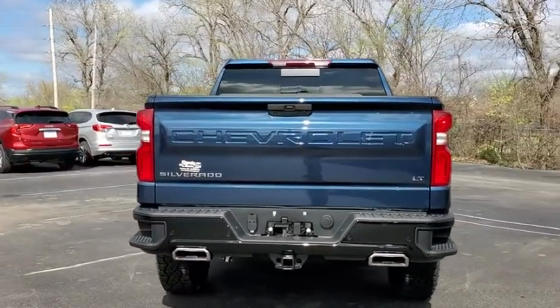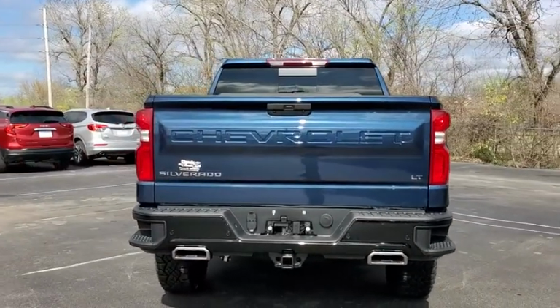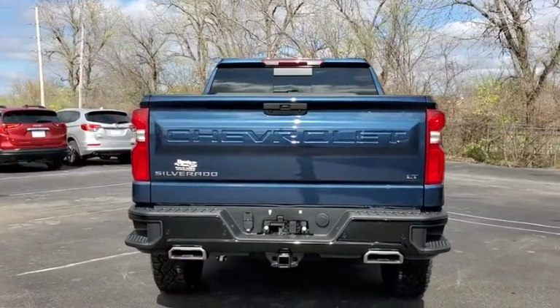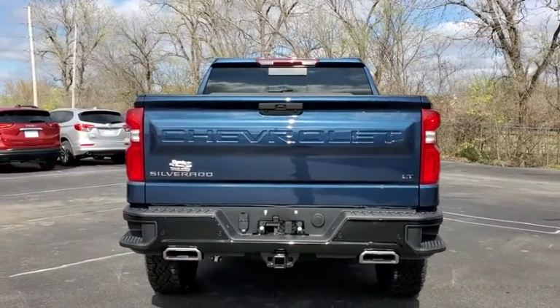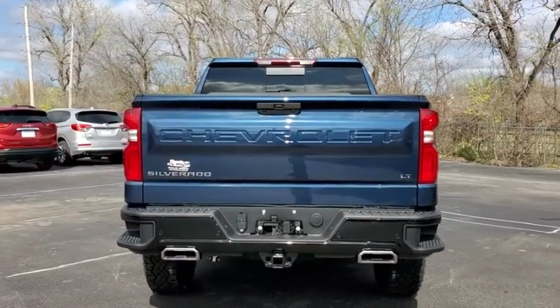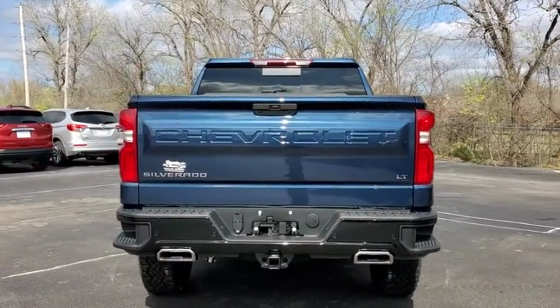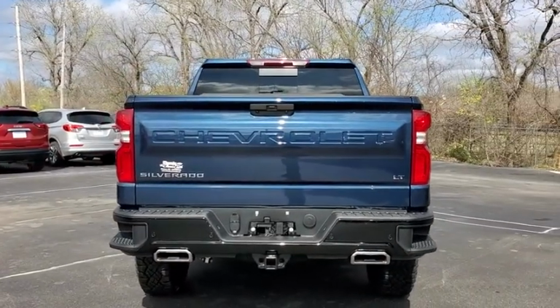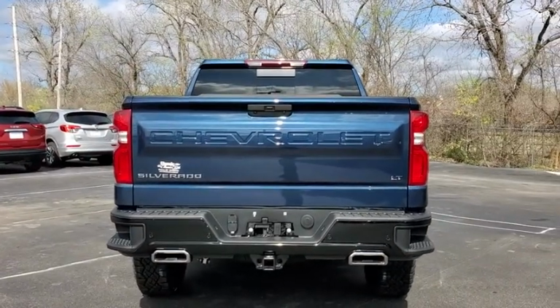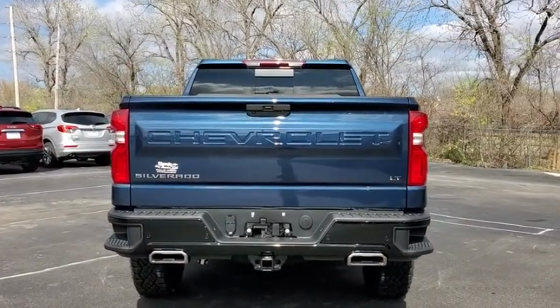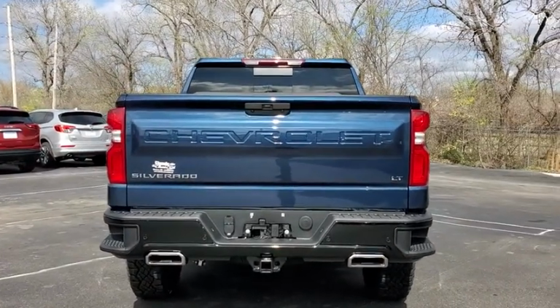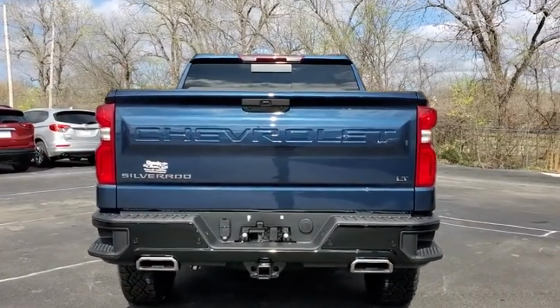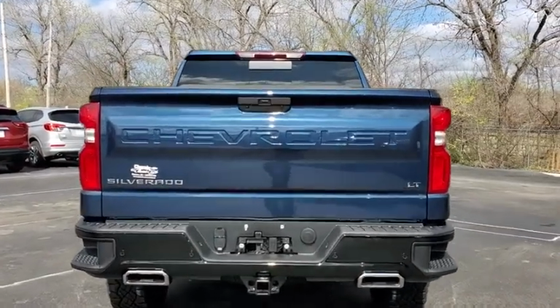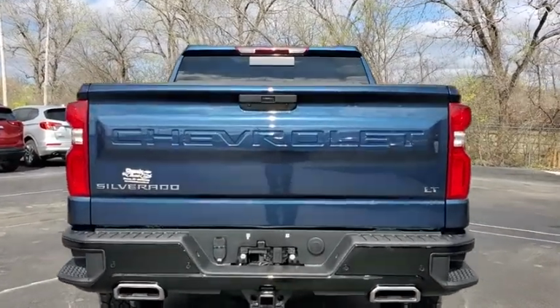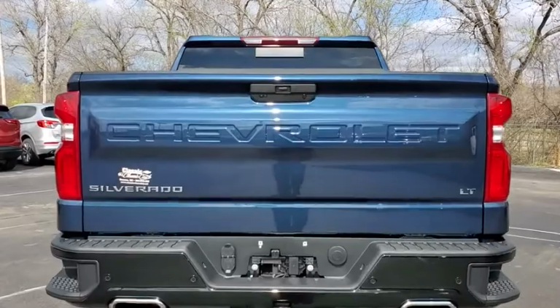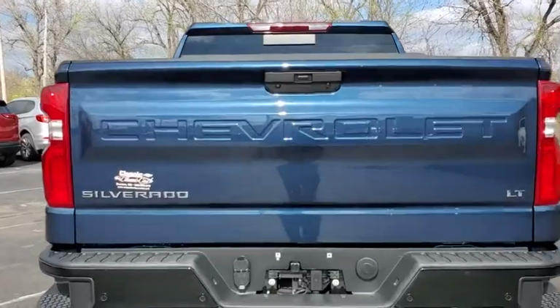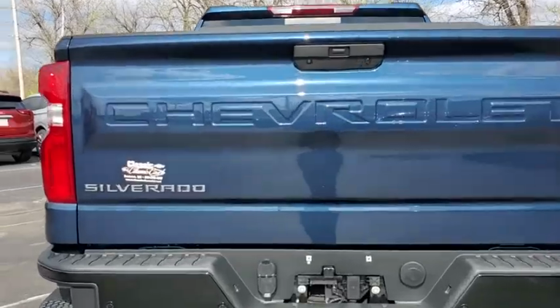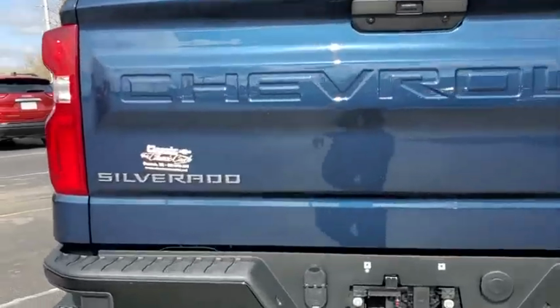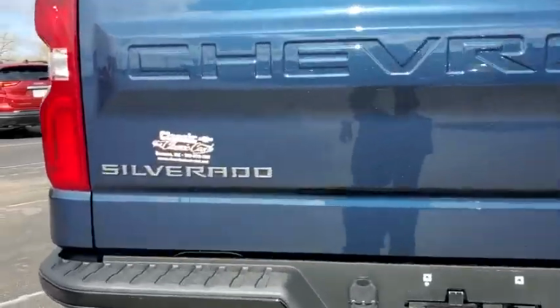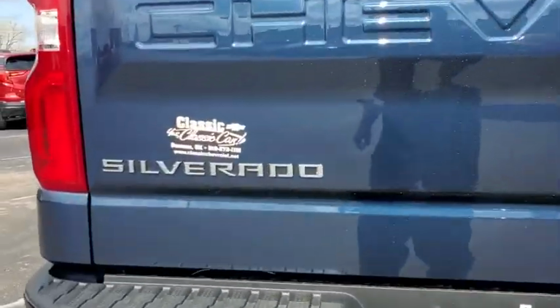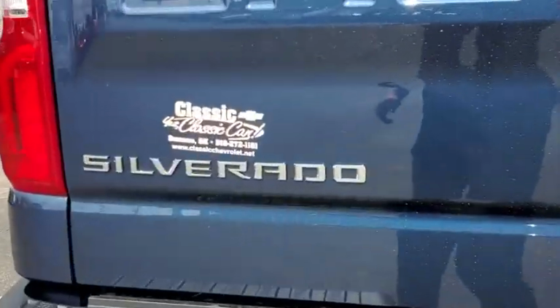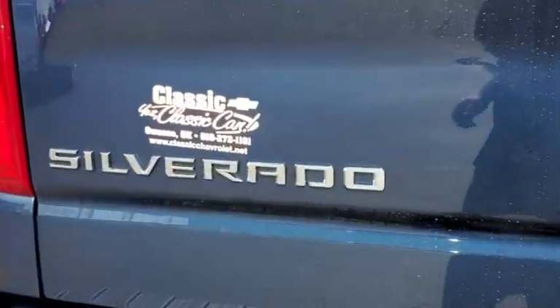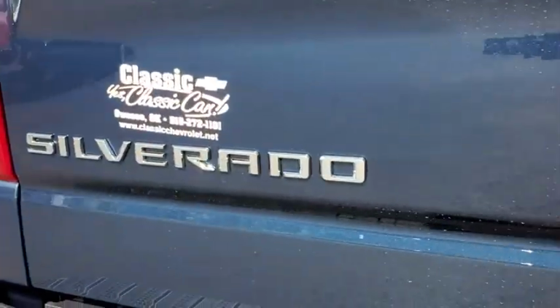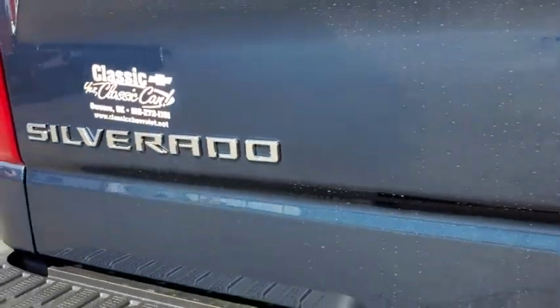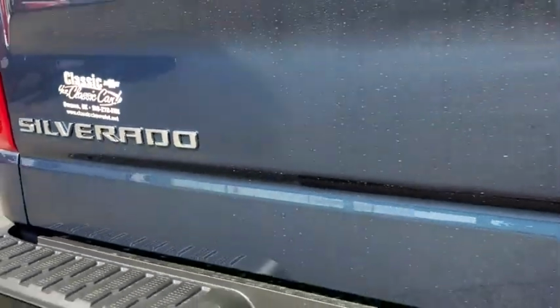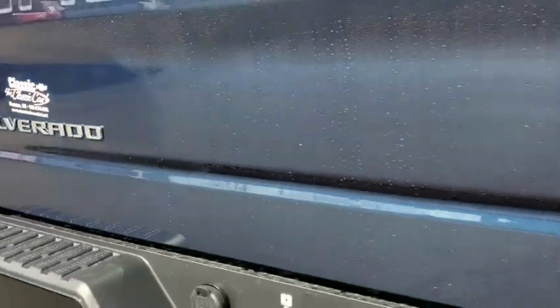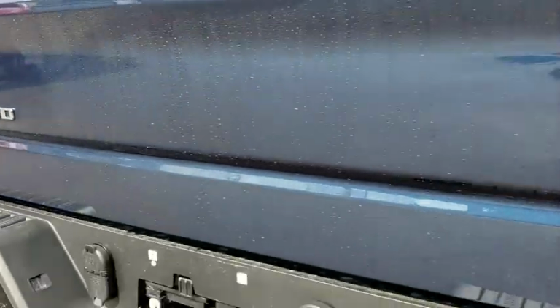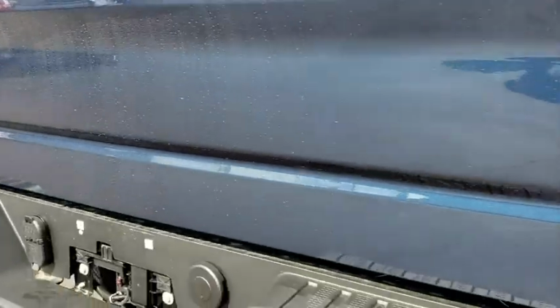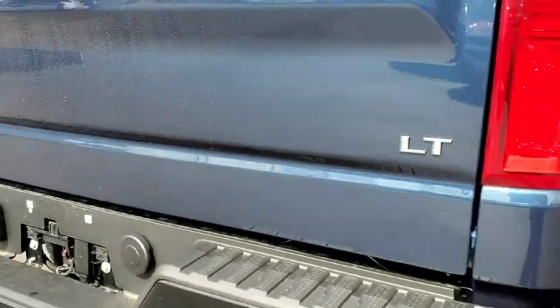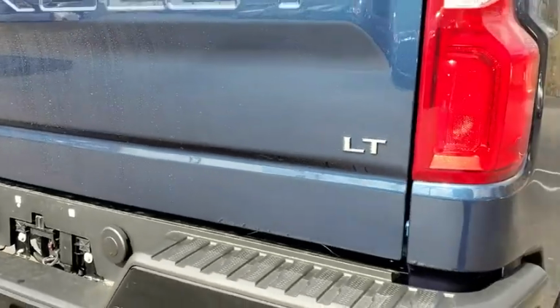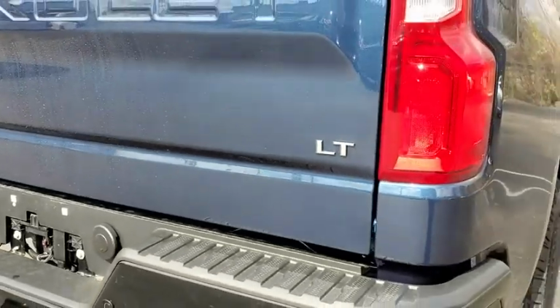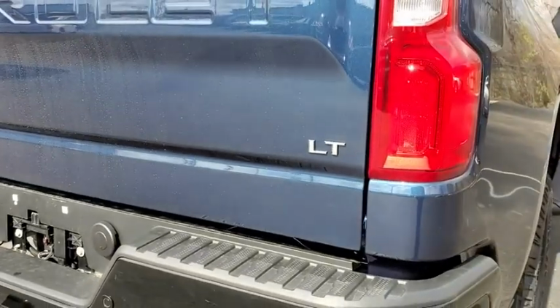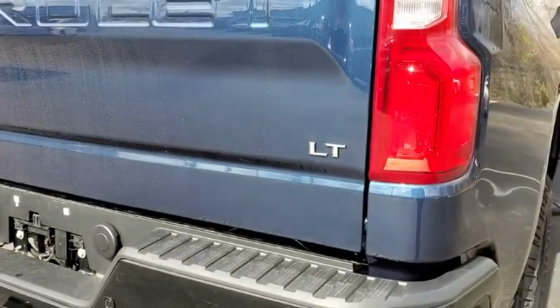Here are some of this vehicle's great options: anti-lock braking system, tow hitch, power steering, and aluminum wheels.